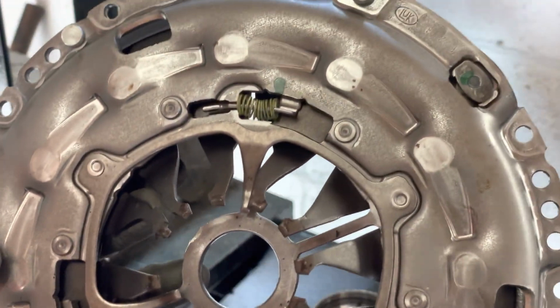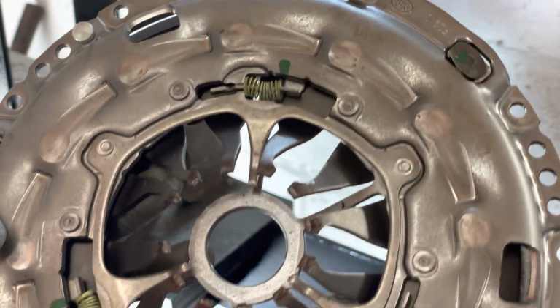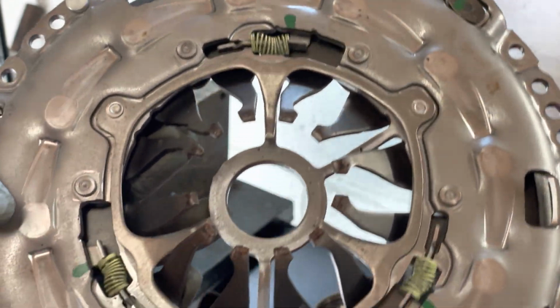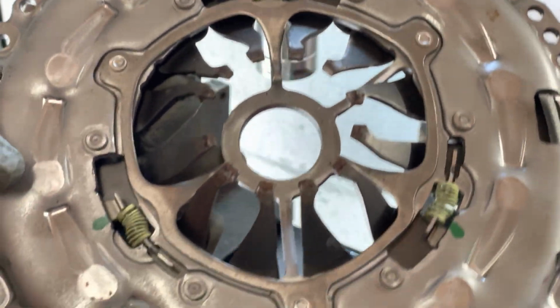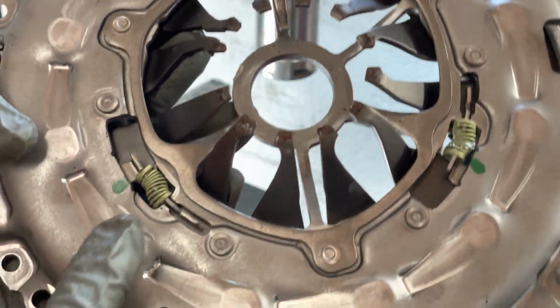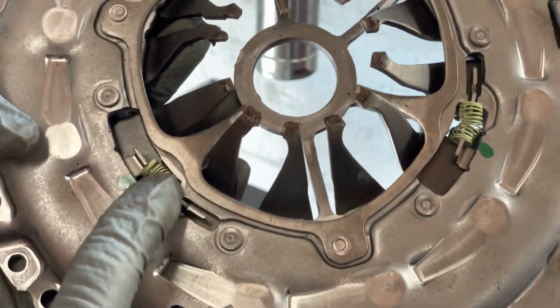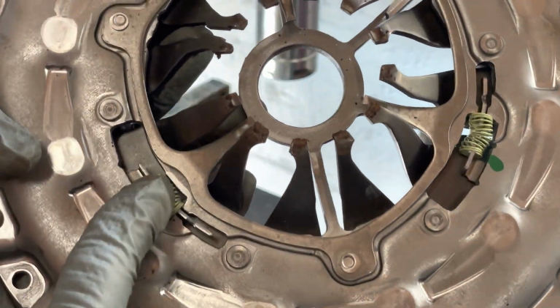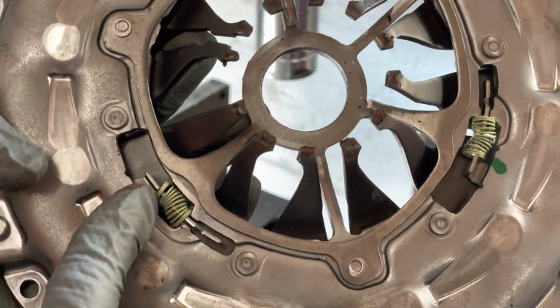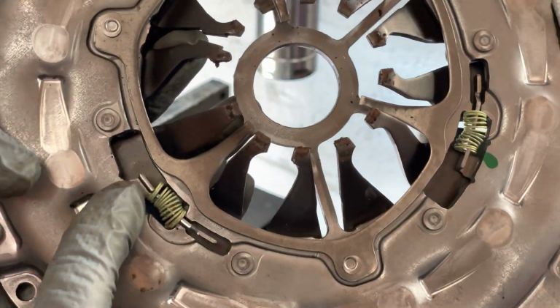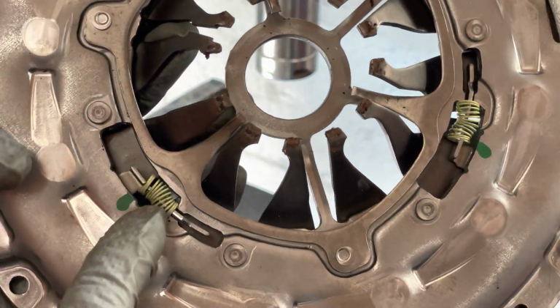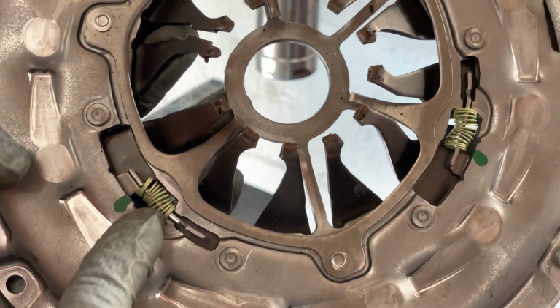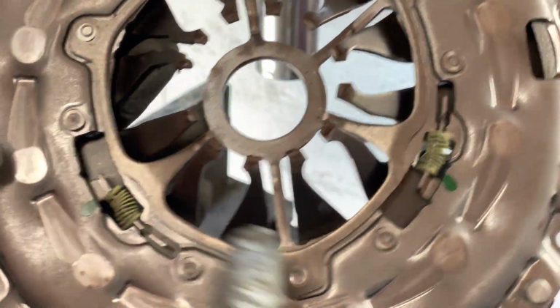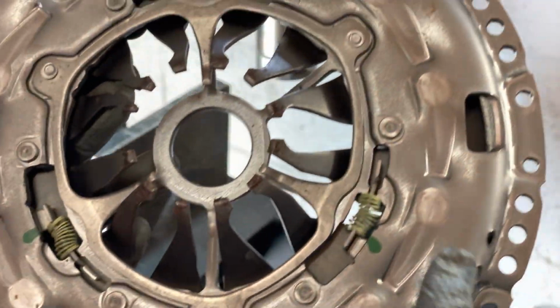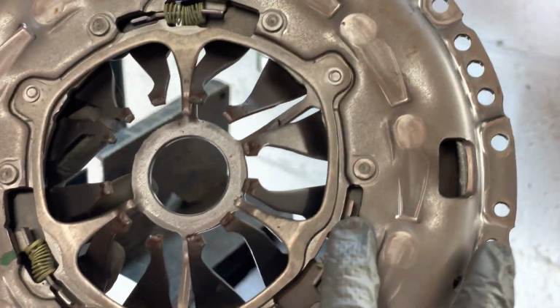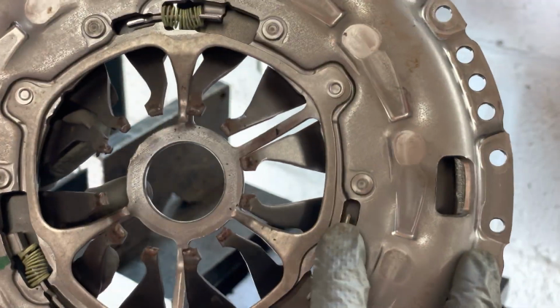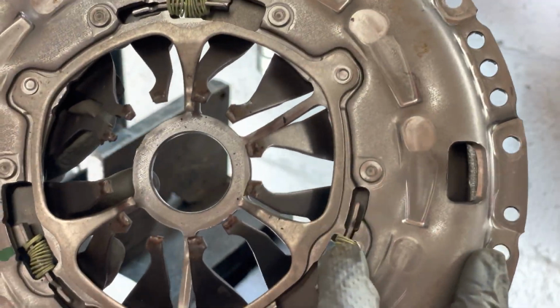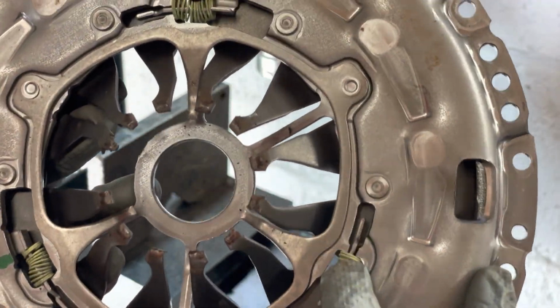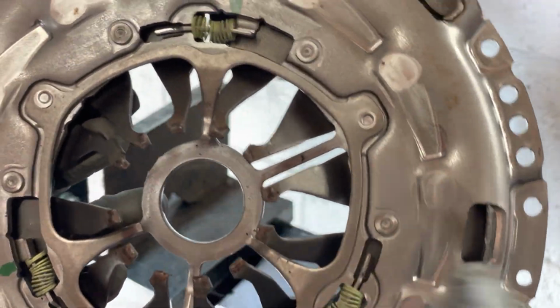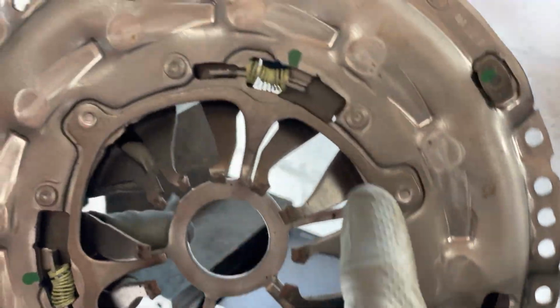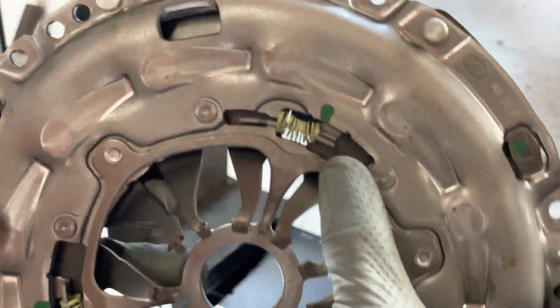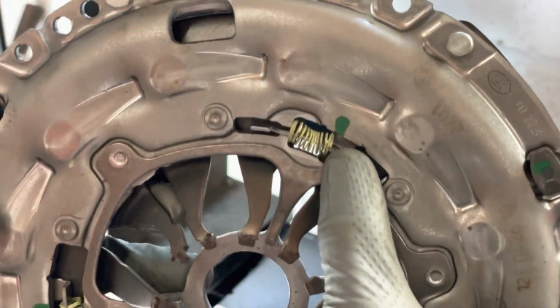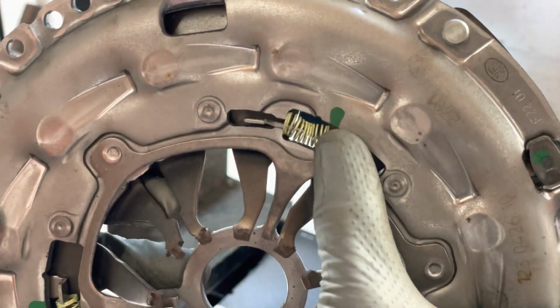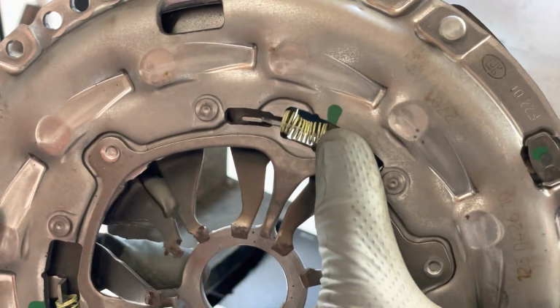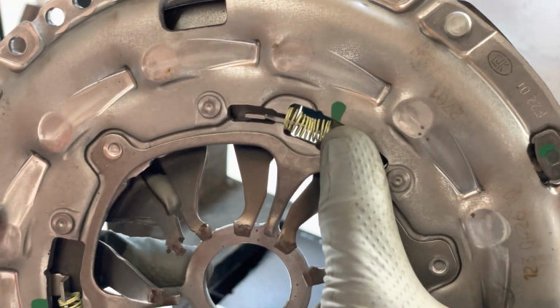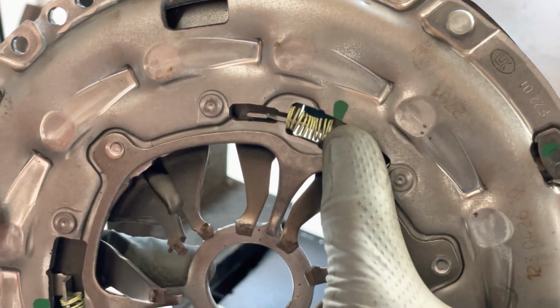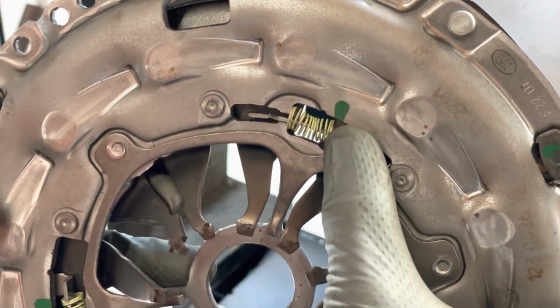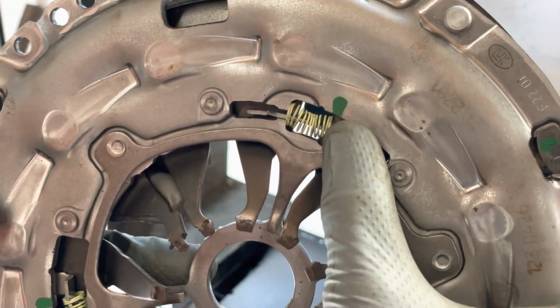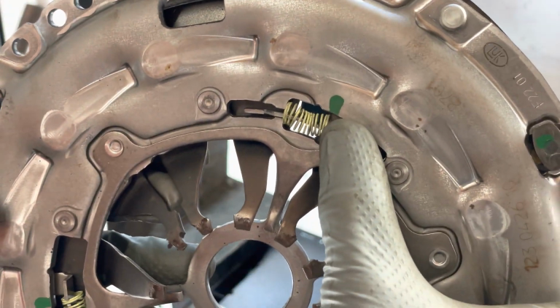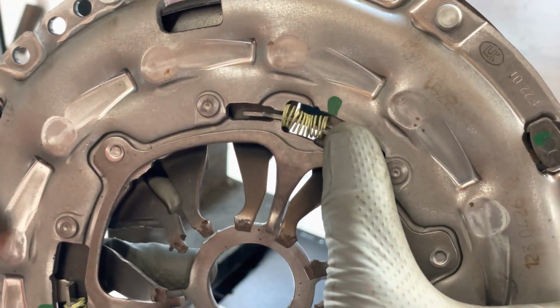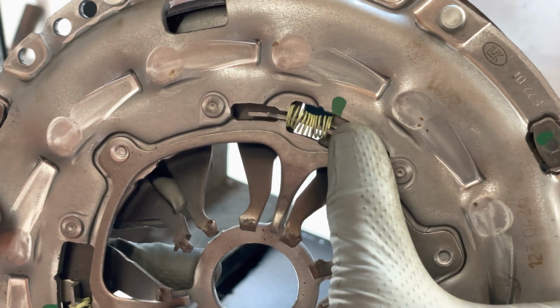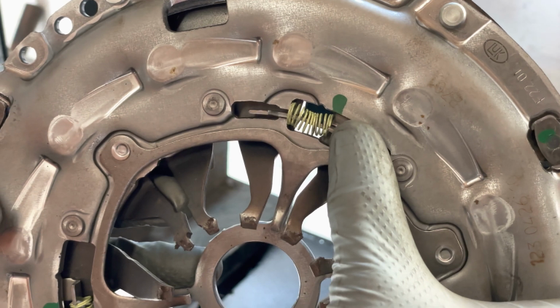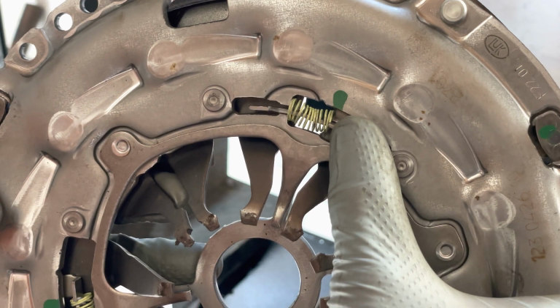Now these are nice and compressed, and that's ready for installation in the vehicle.